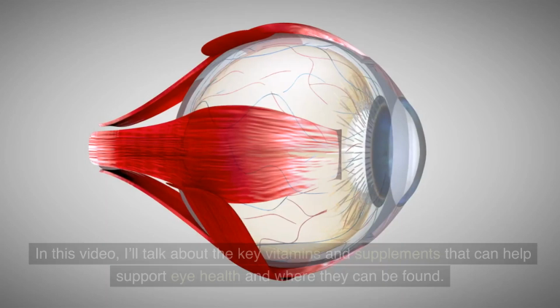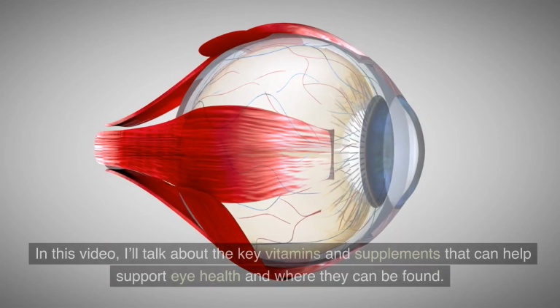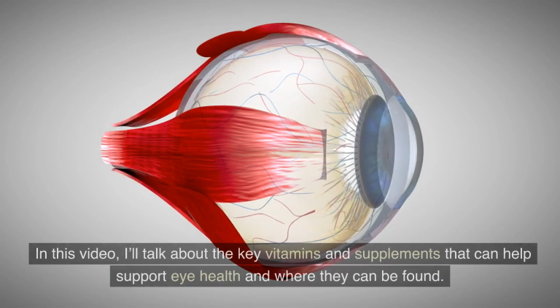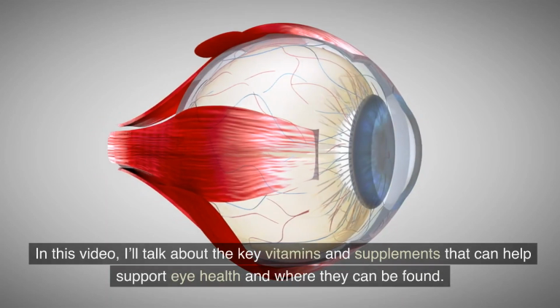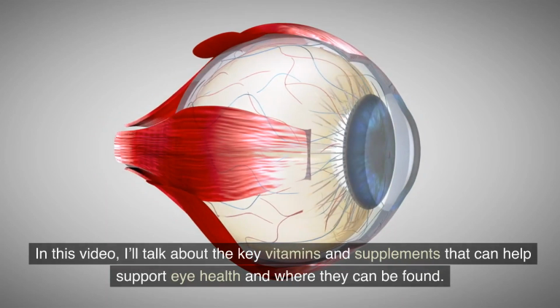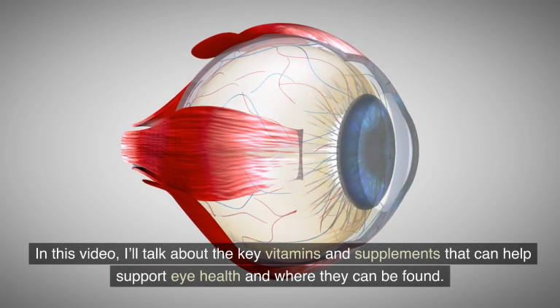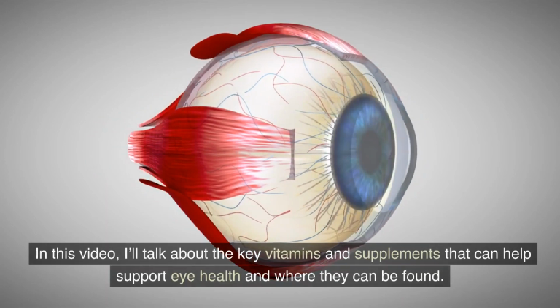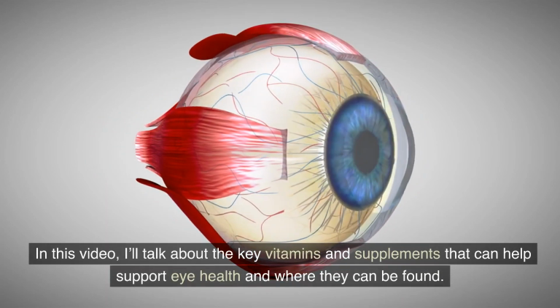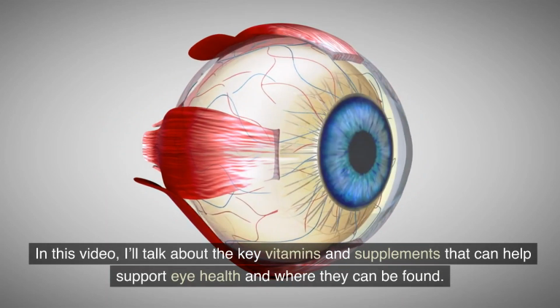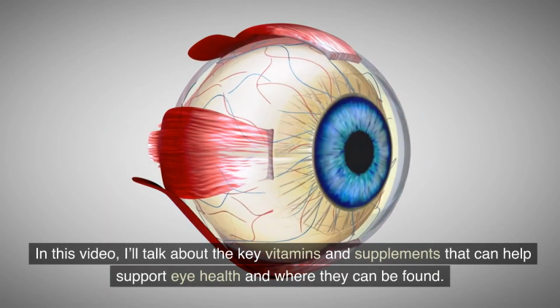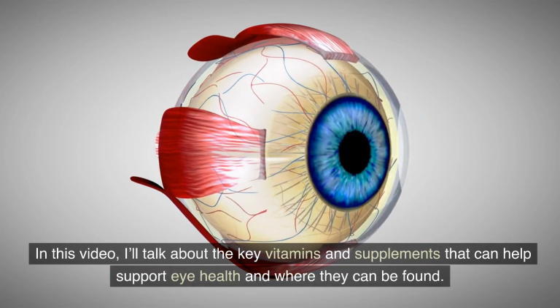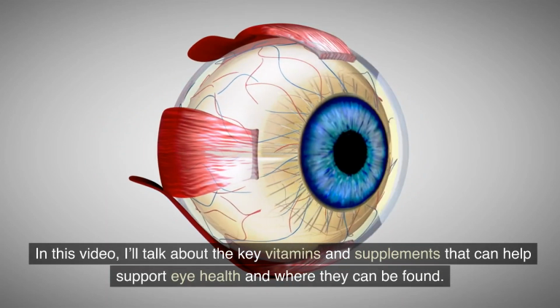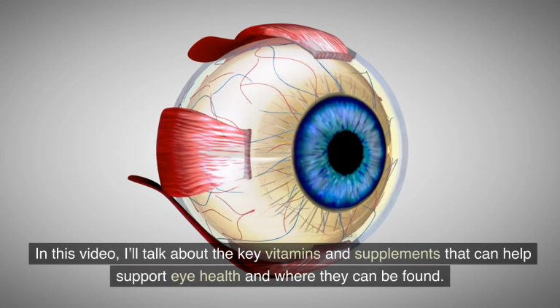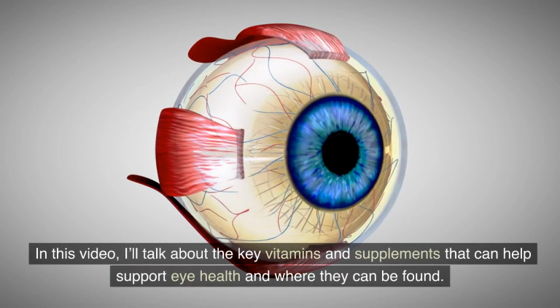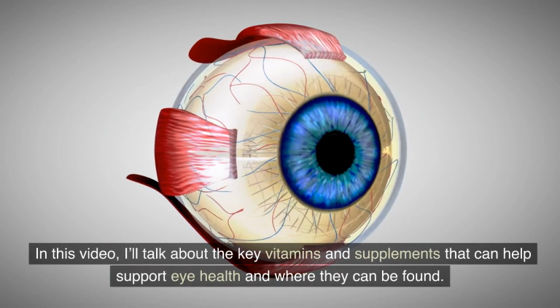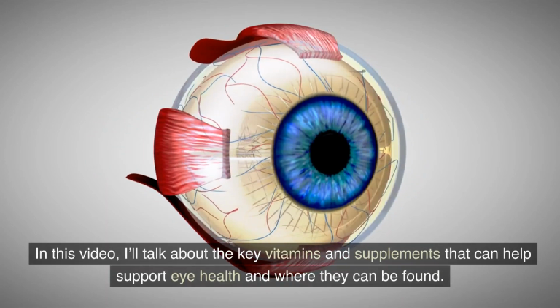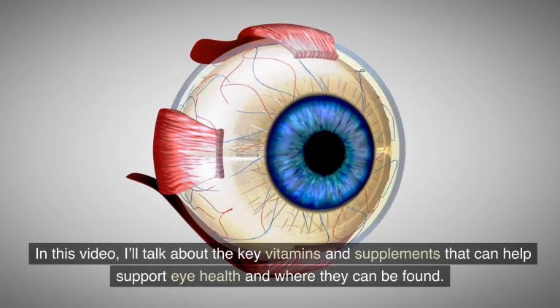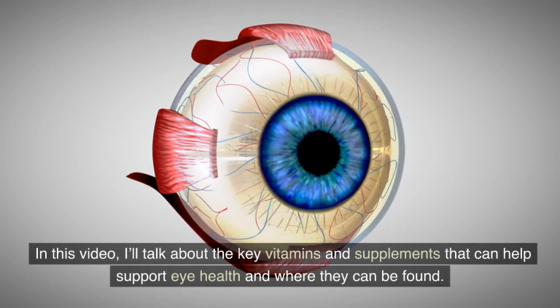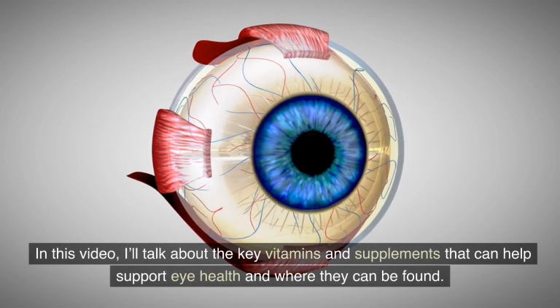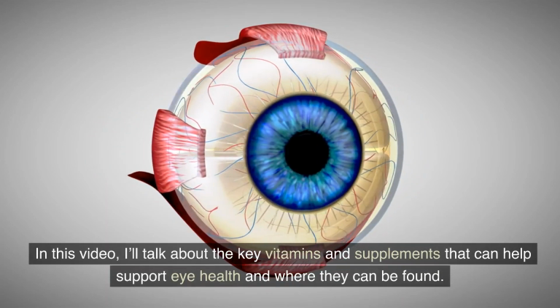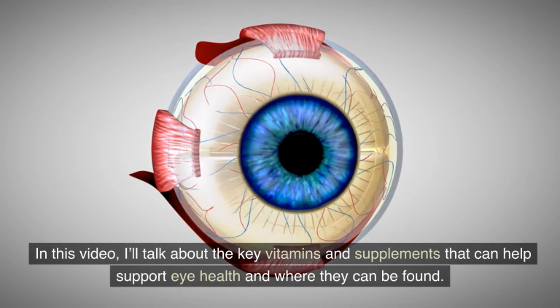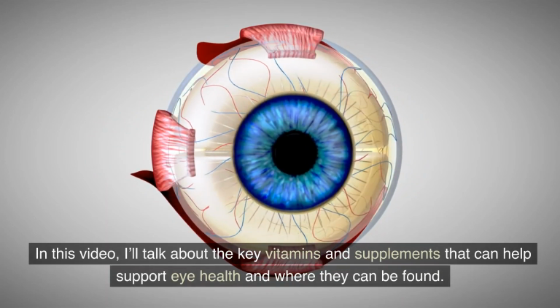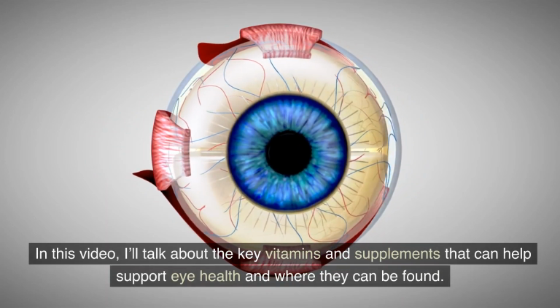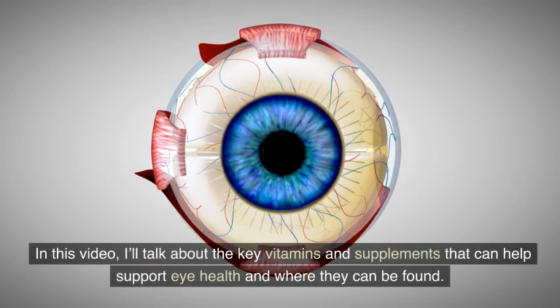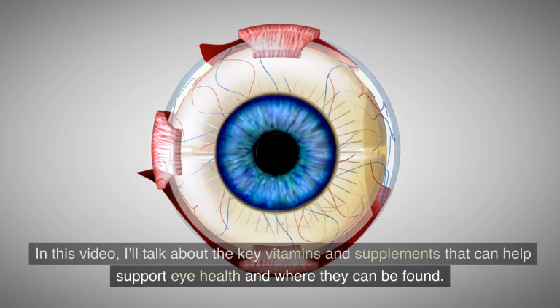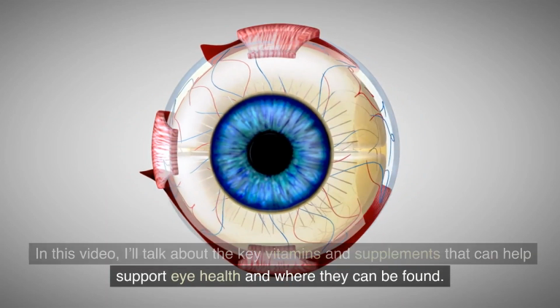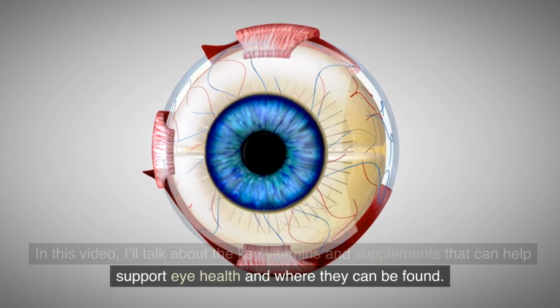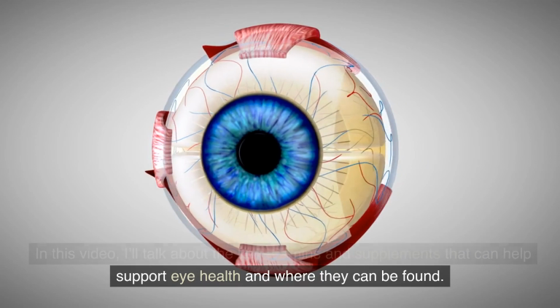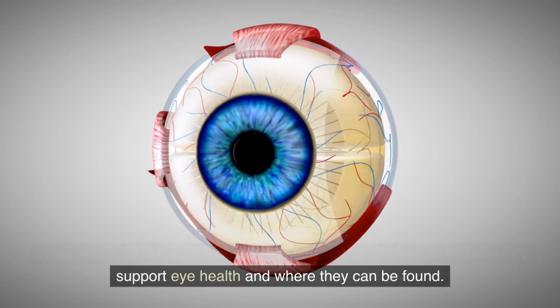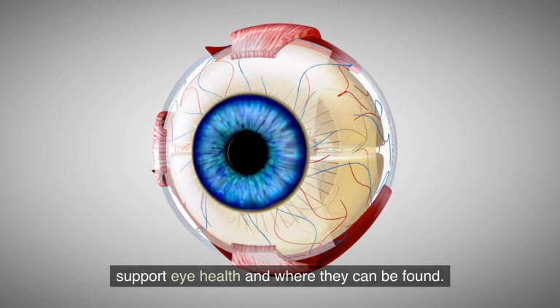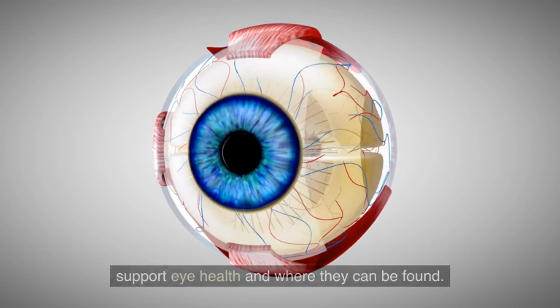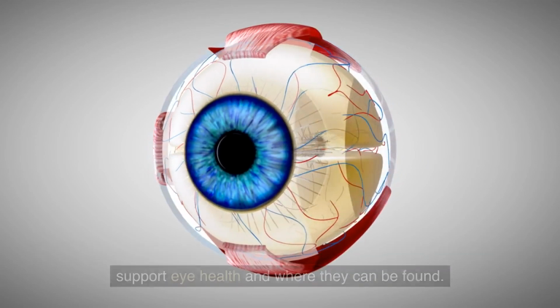In this video, I'll talk about the key vitamins and supplements that can help support eye health and where they can be found.